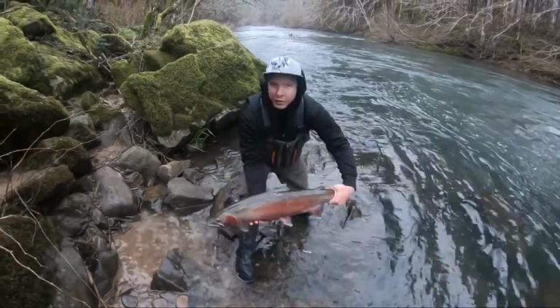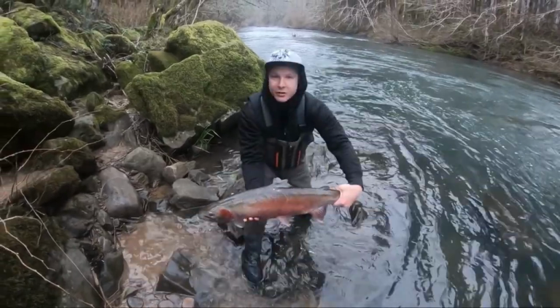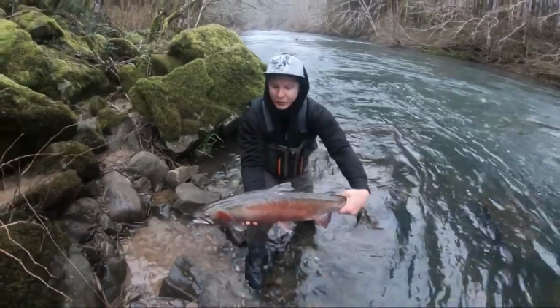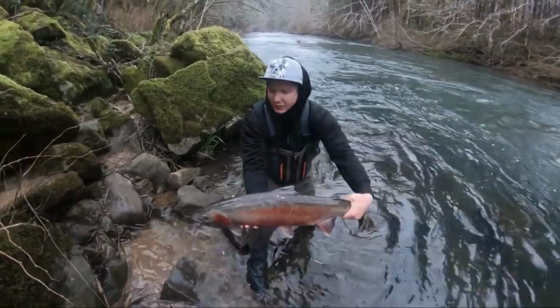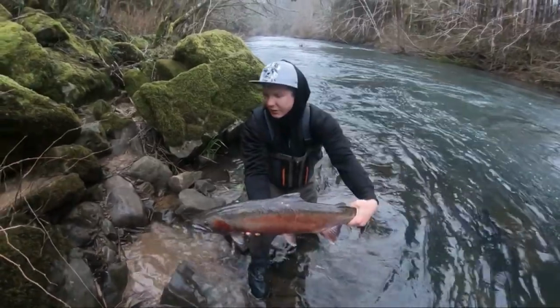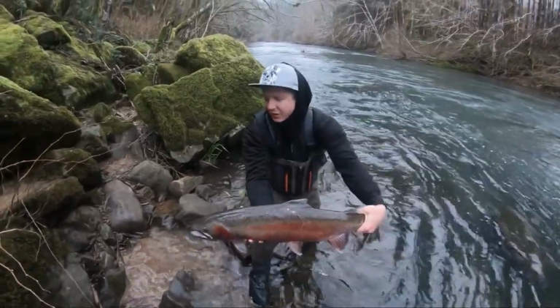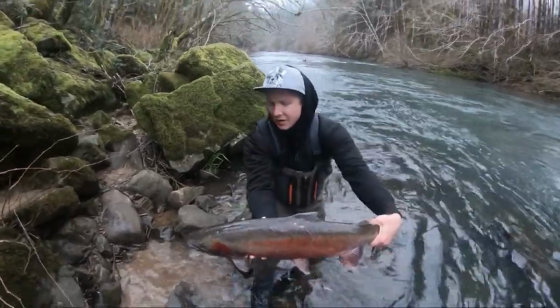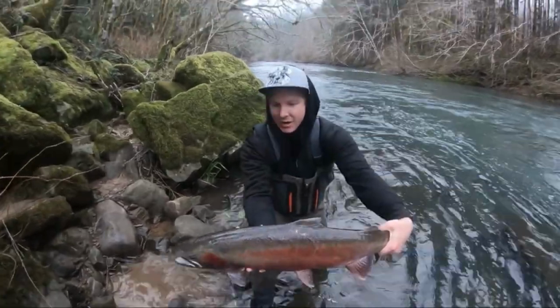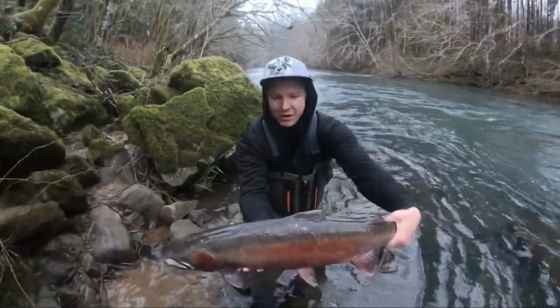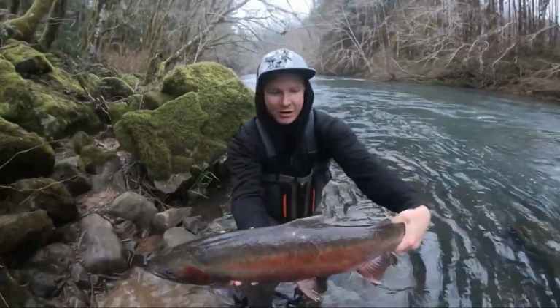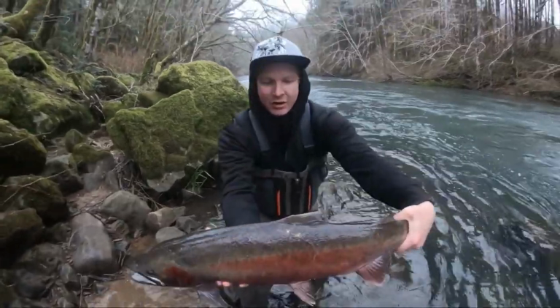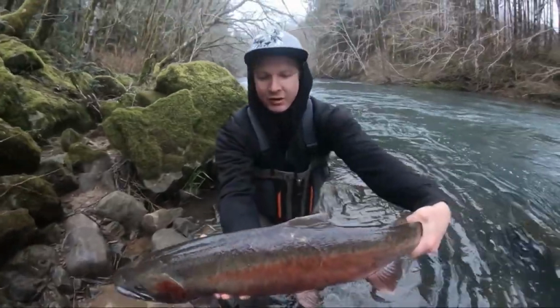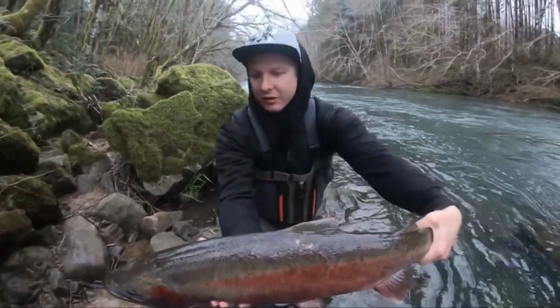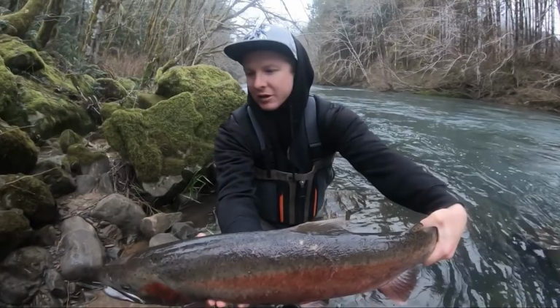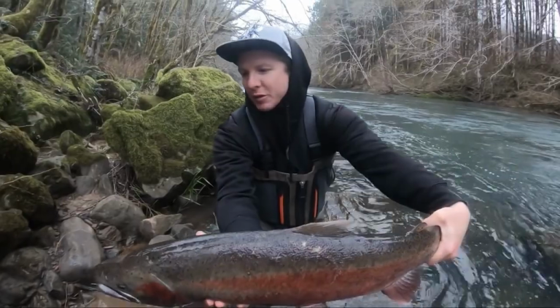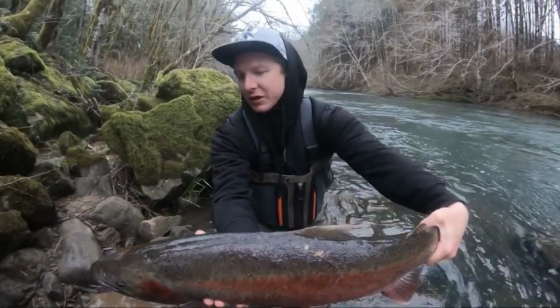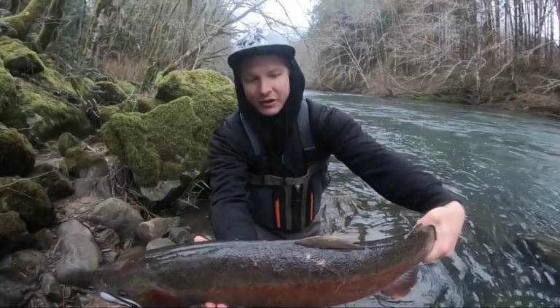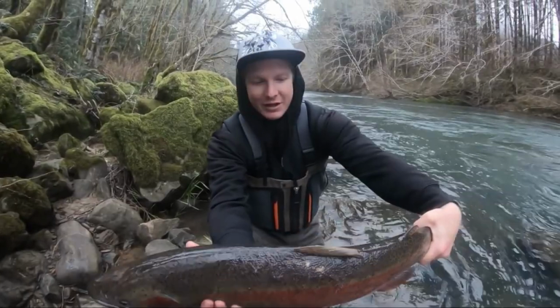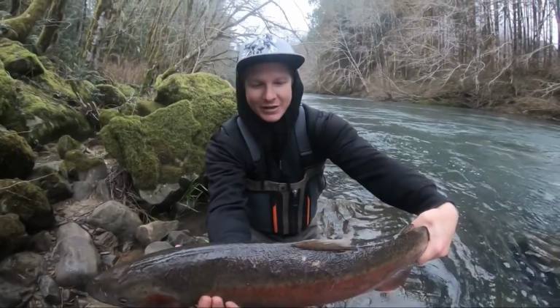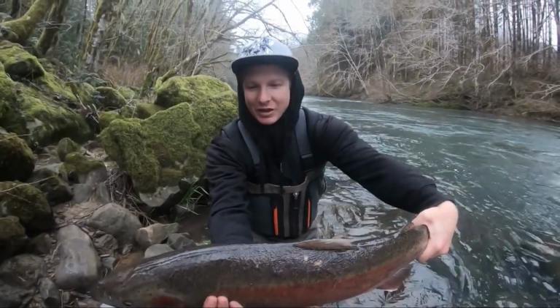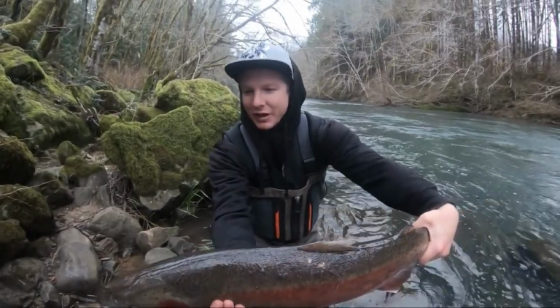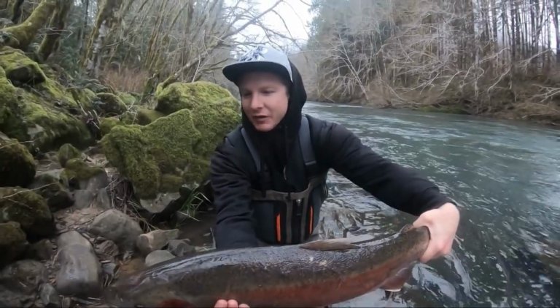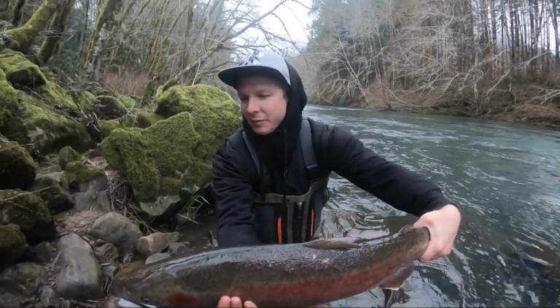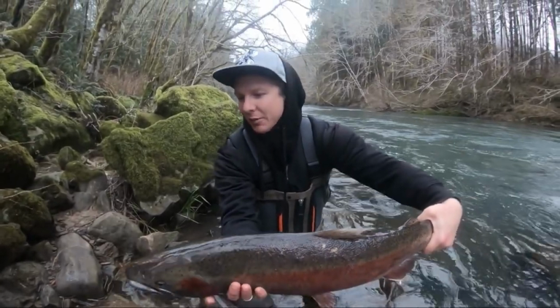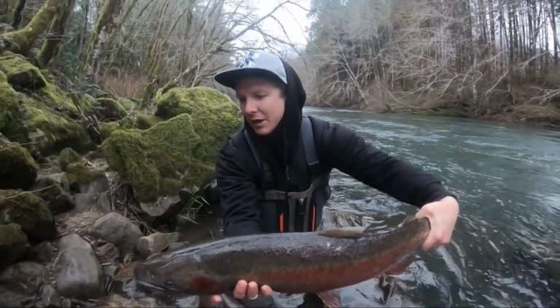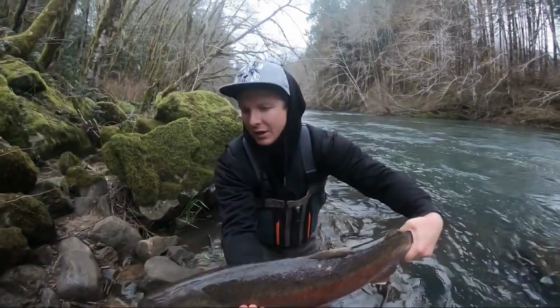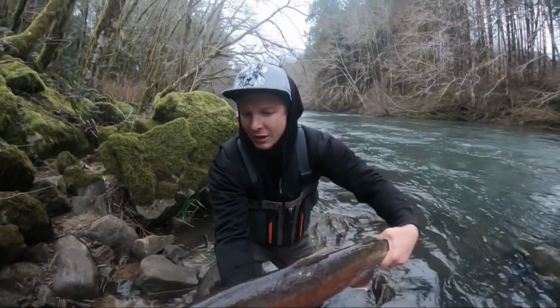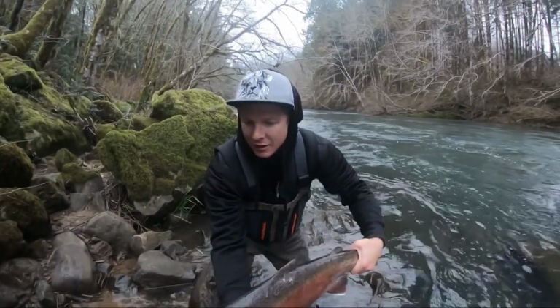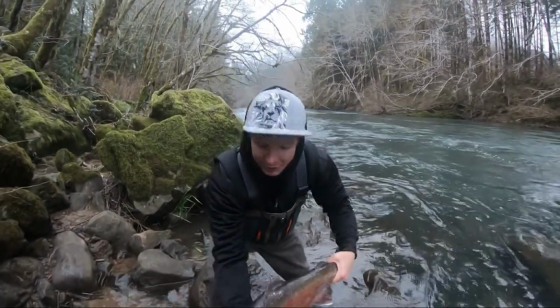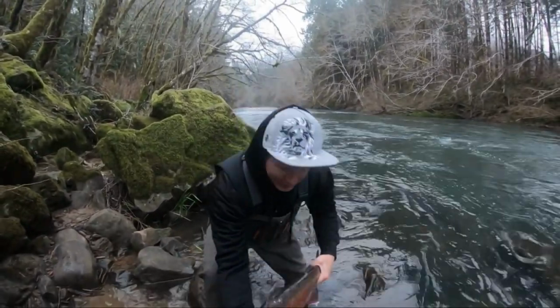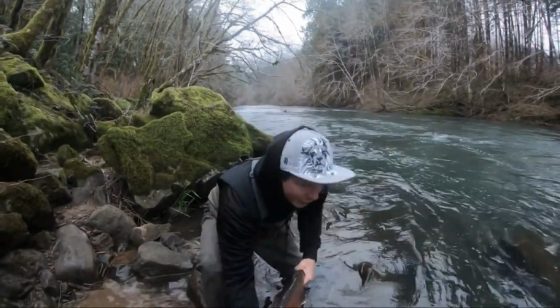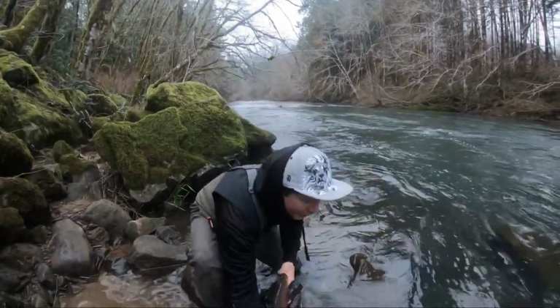Nice Oregon winter steelhead right there. This boy is going to go on his last journey up the river probably, so let's let him do it.